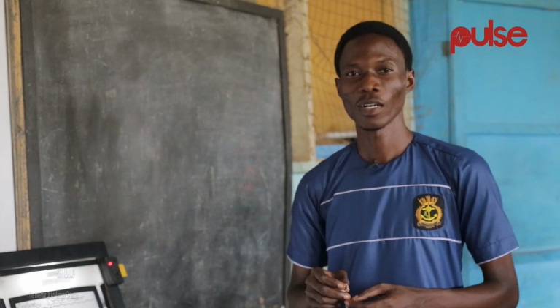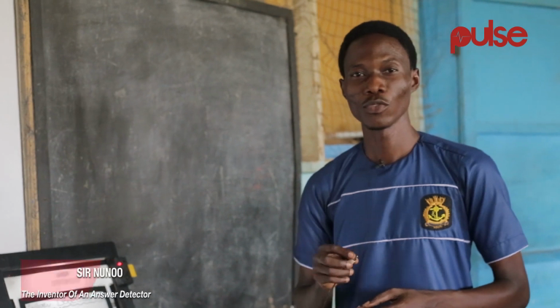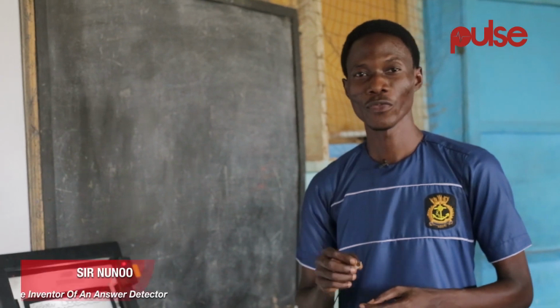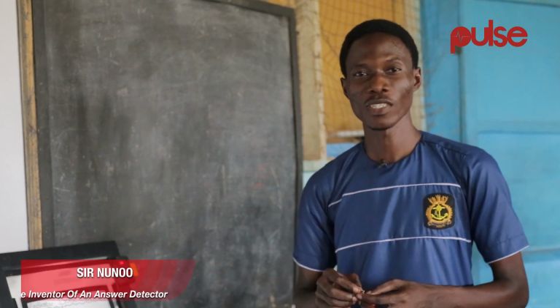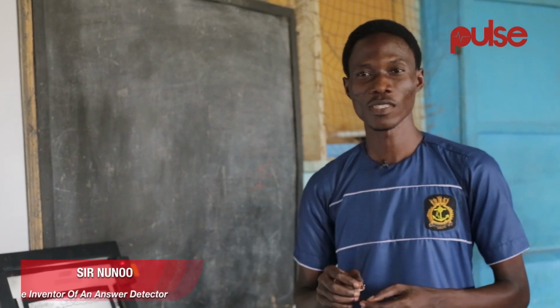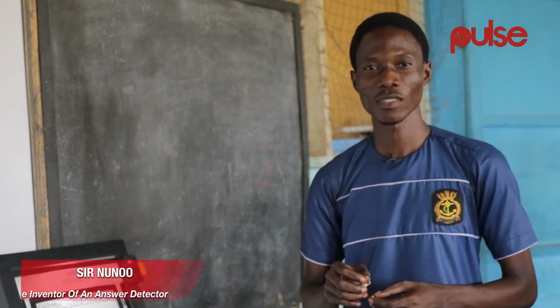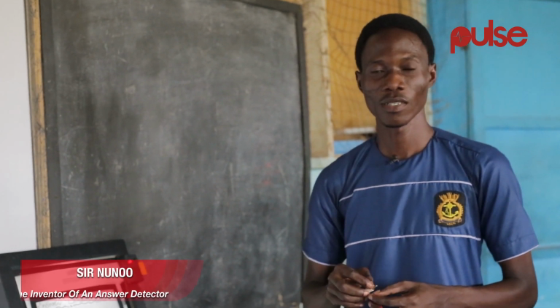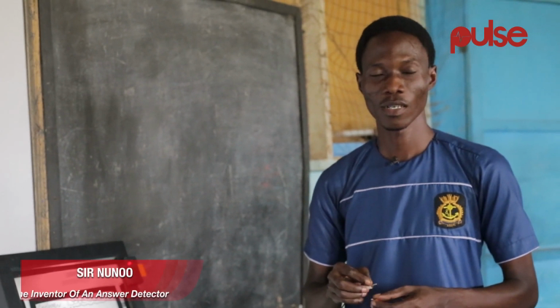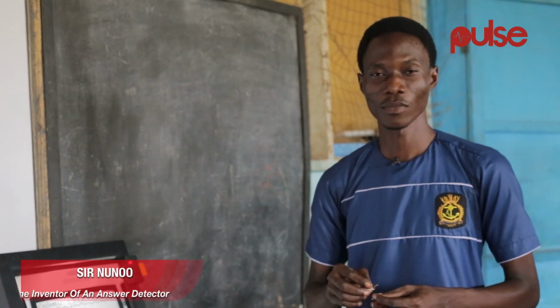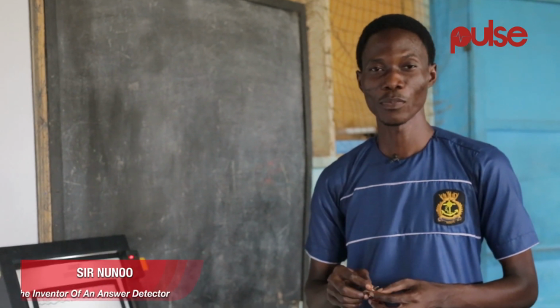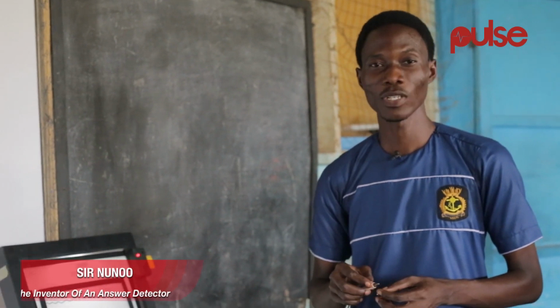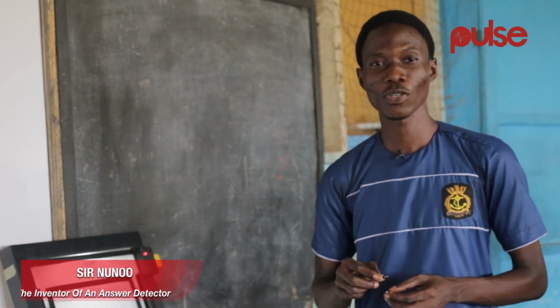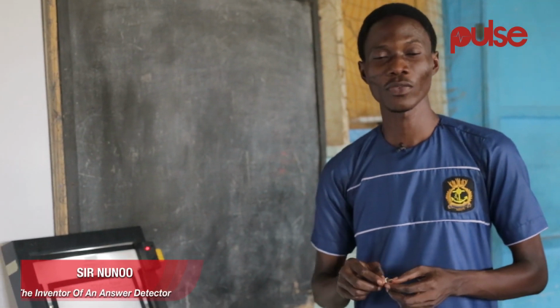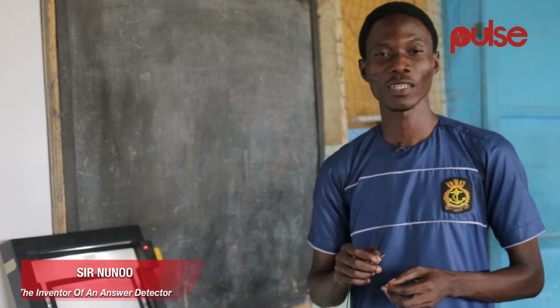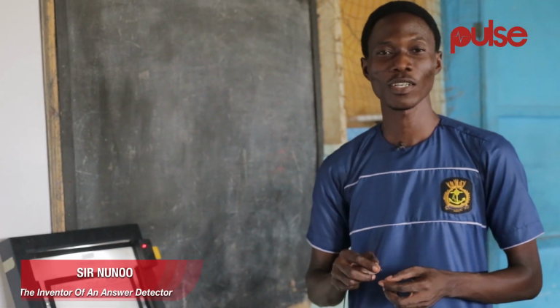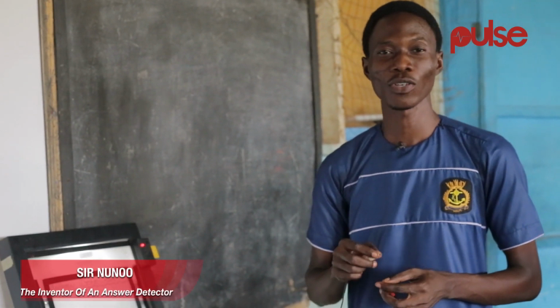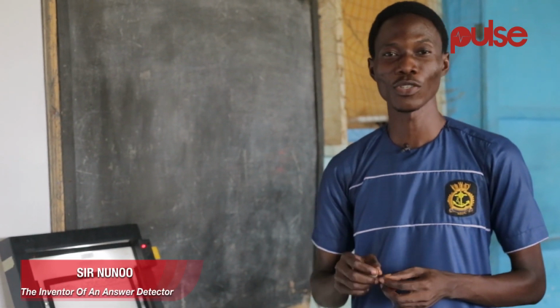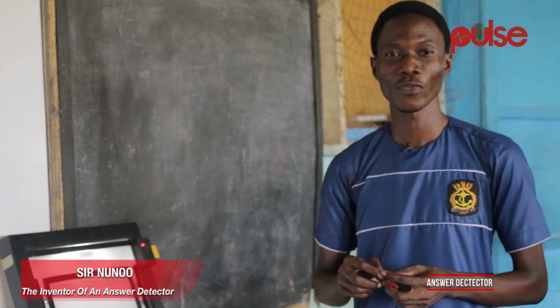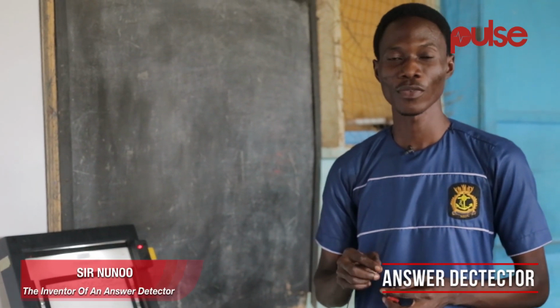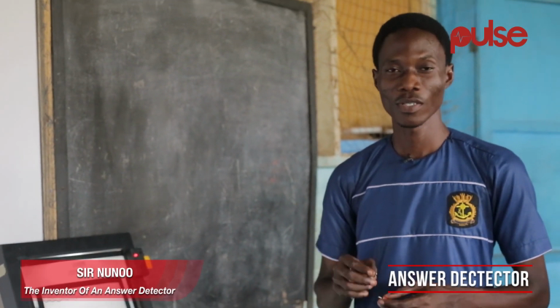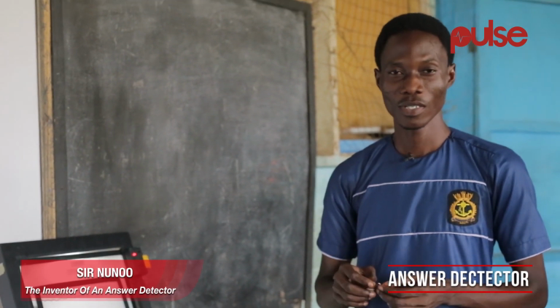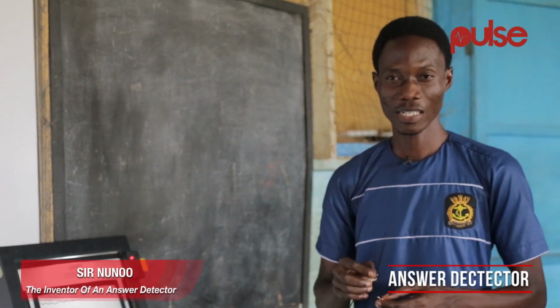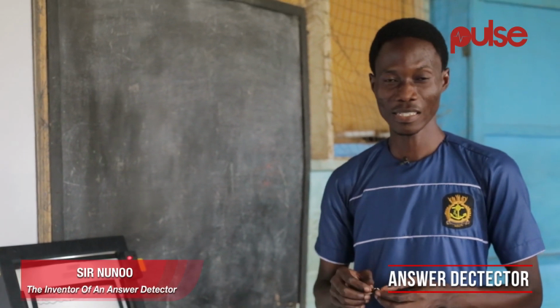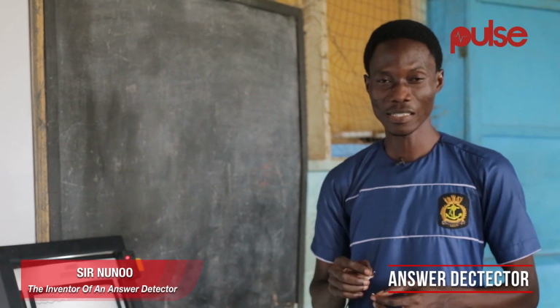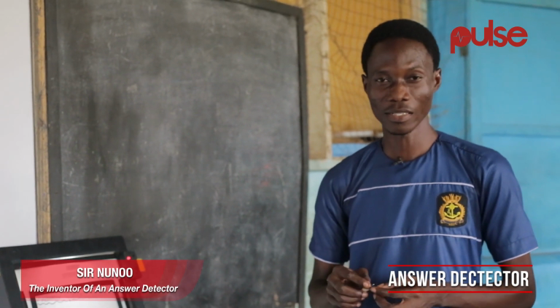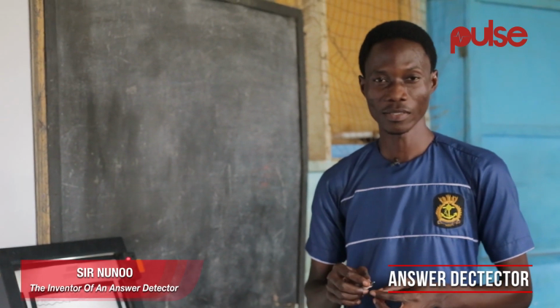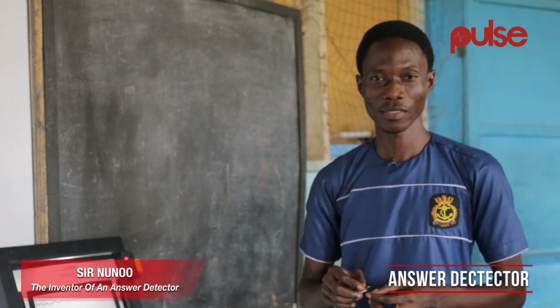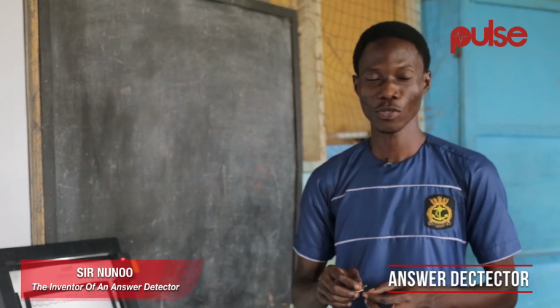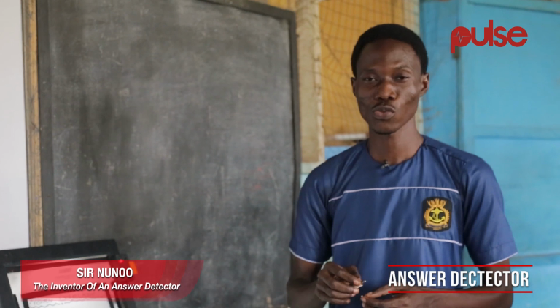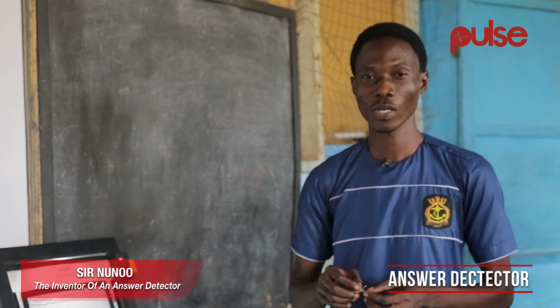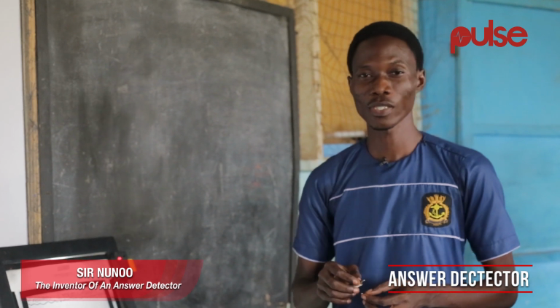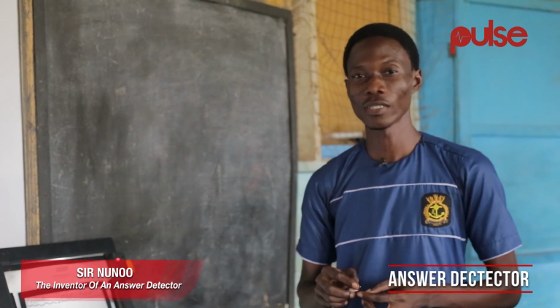I'm Nunu Francis, a product of the Ghana National College of Art and Design. That was 2012.